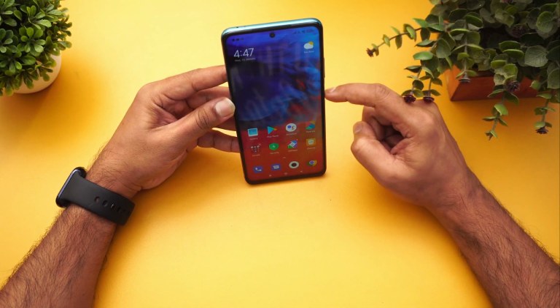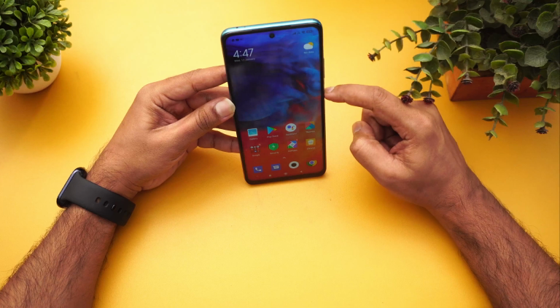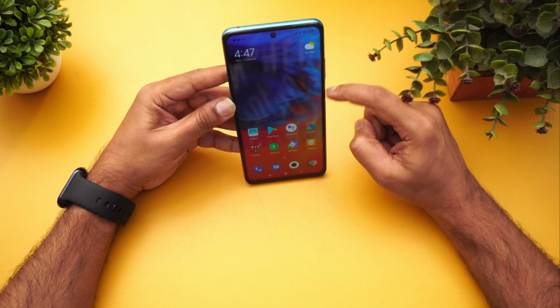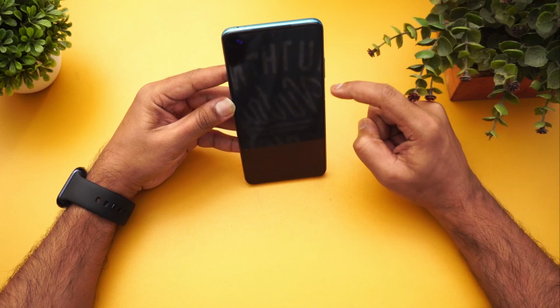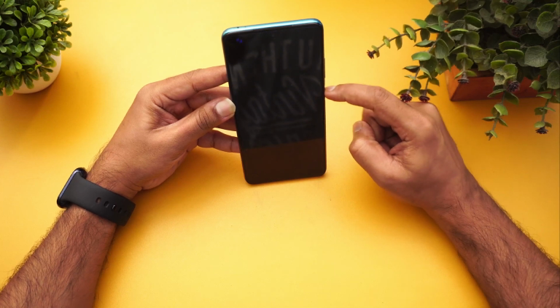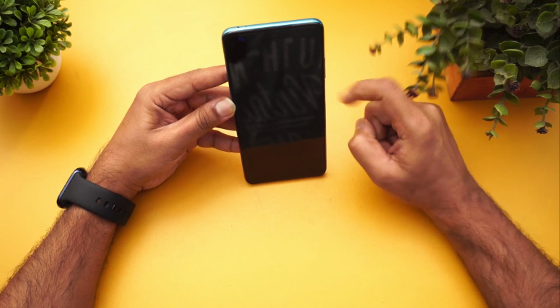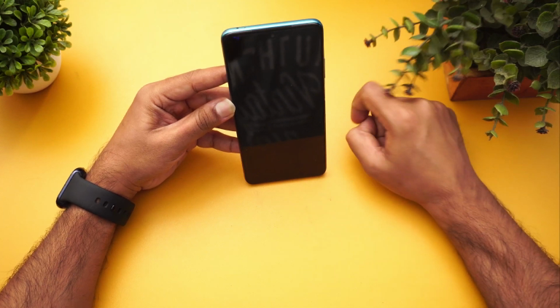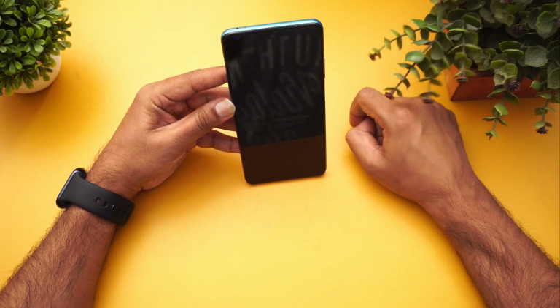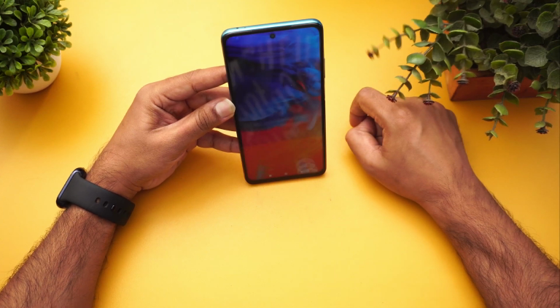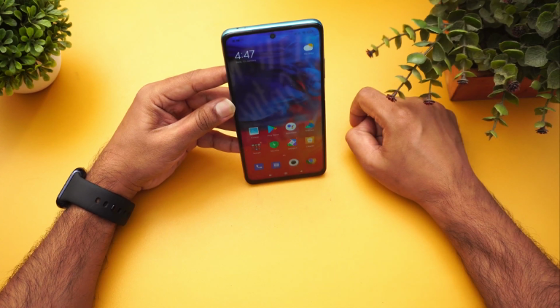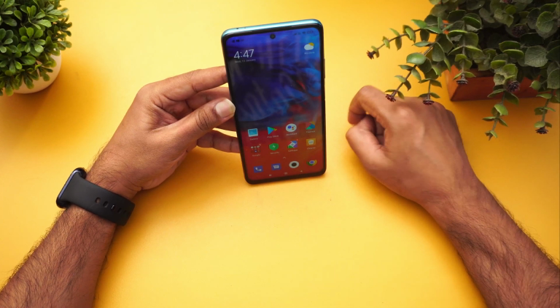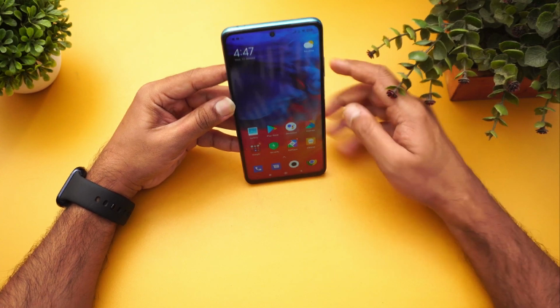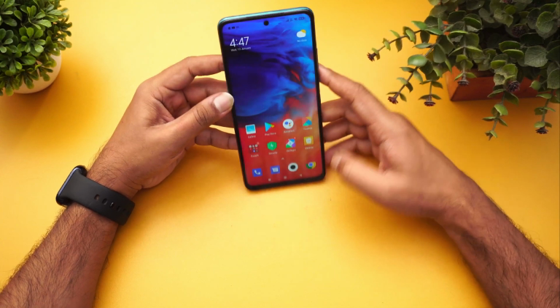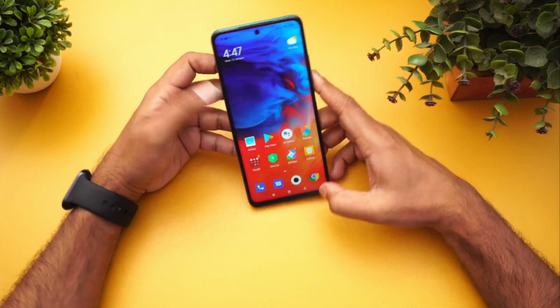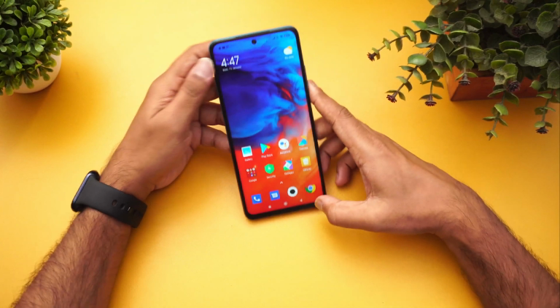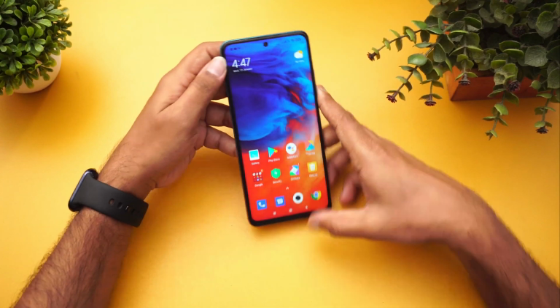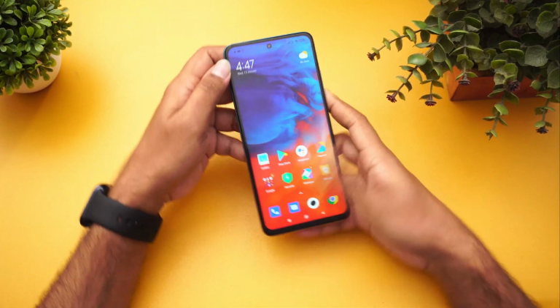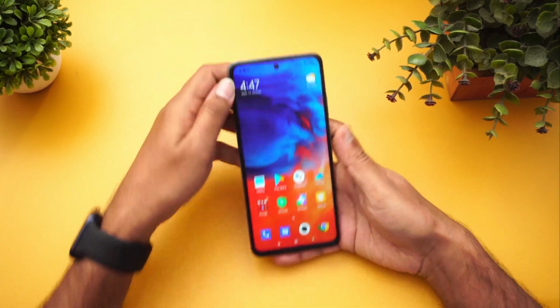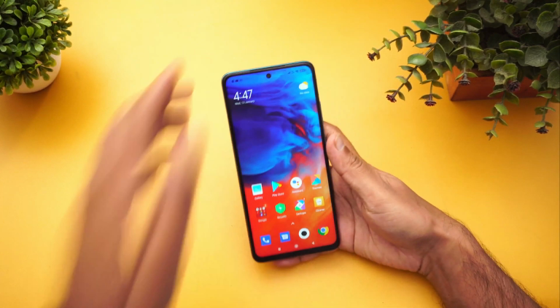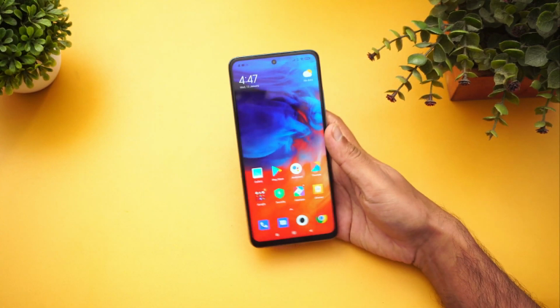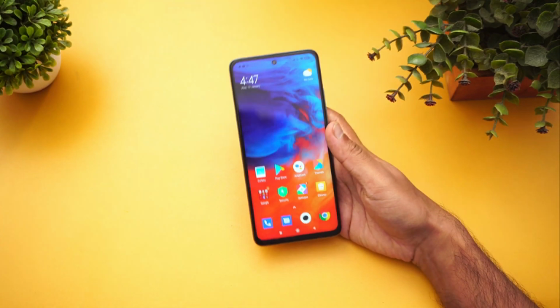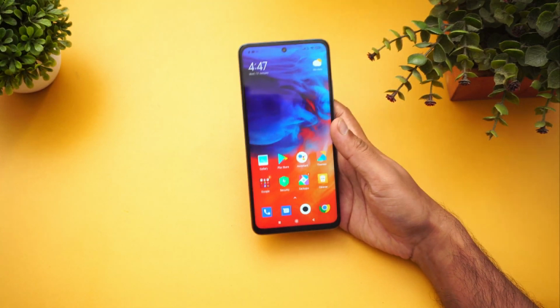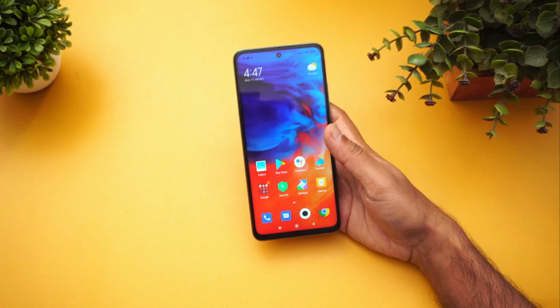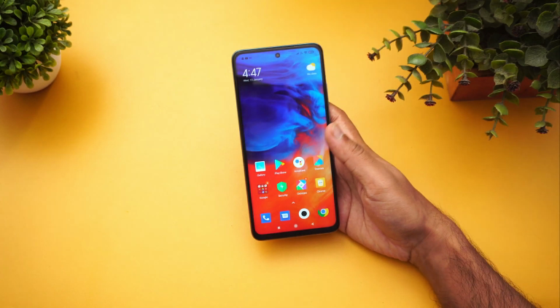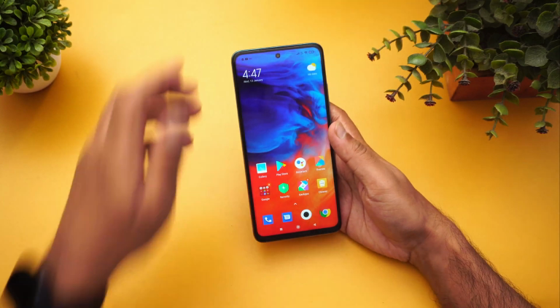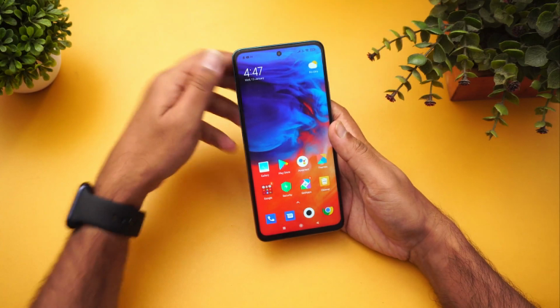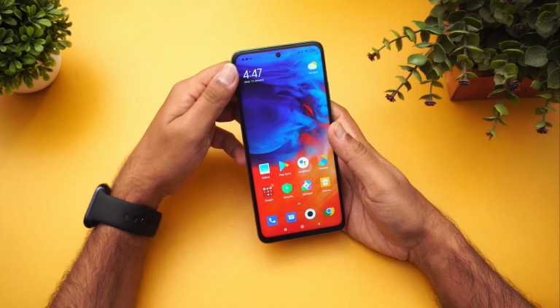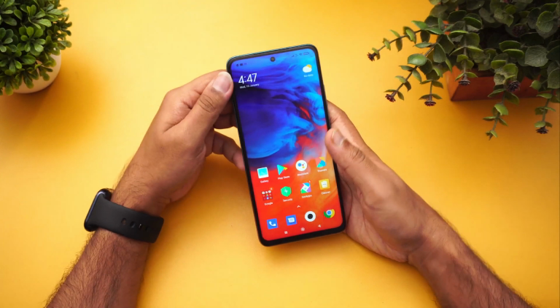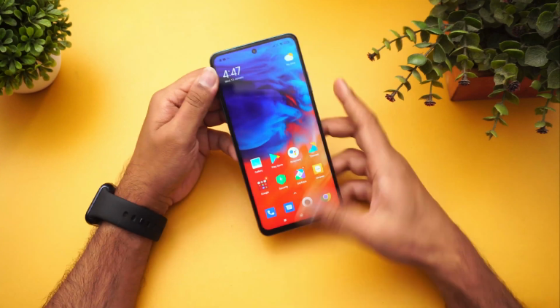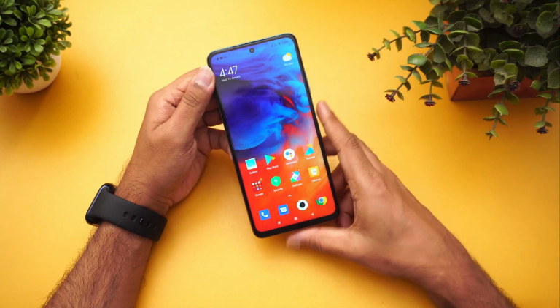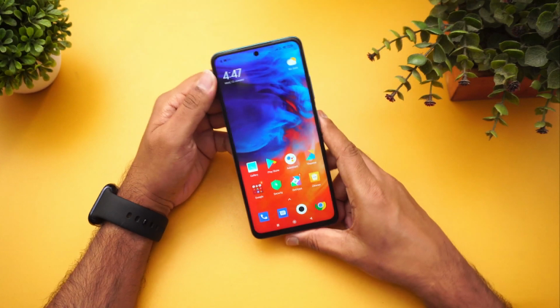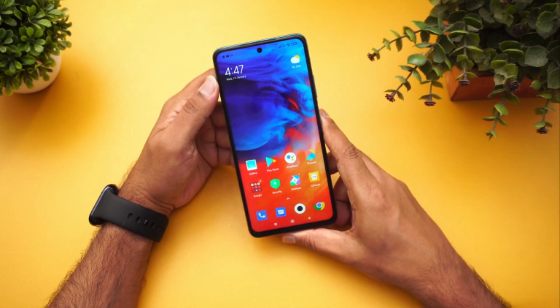Now let's see the face unlock — again, very fast in unlocking. That's the face unlock and fingerprint scanner on the Mi 10i.